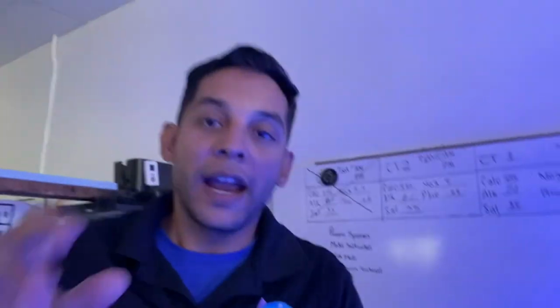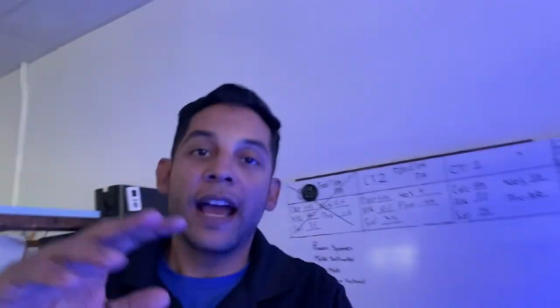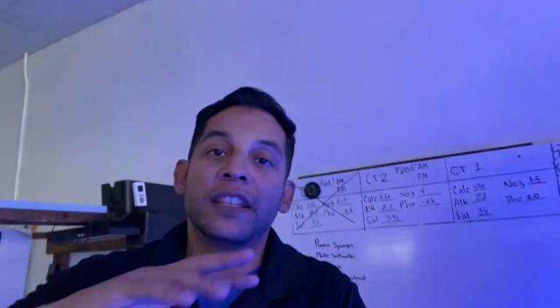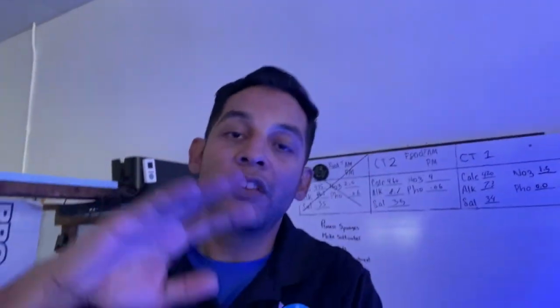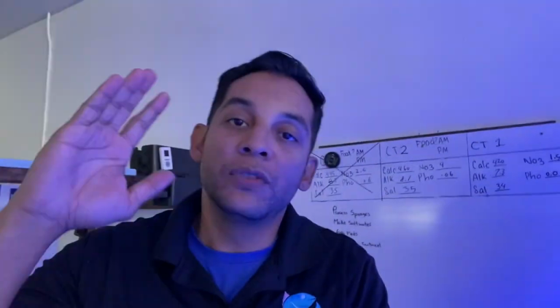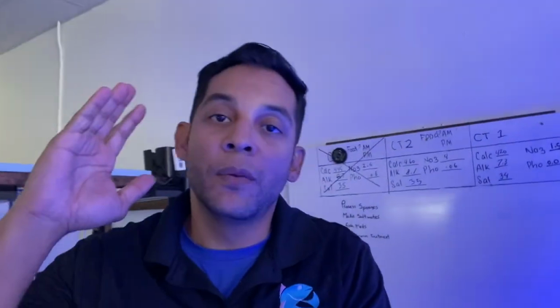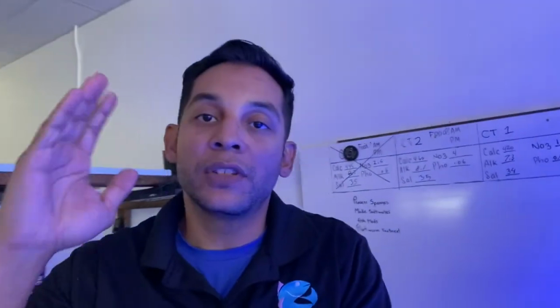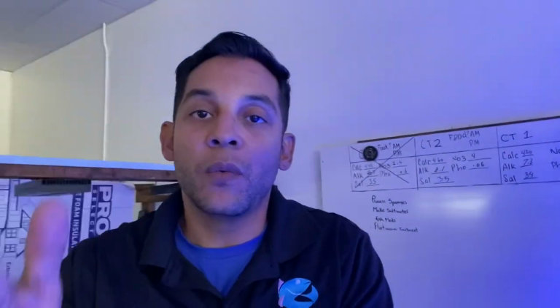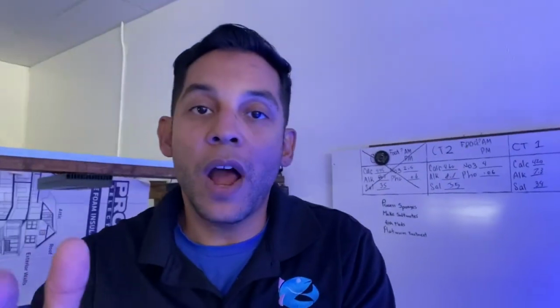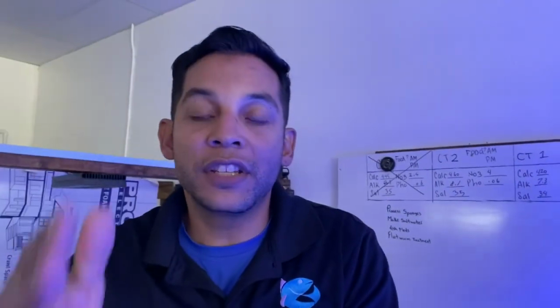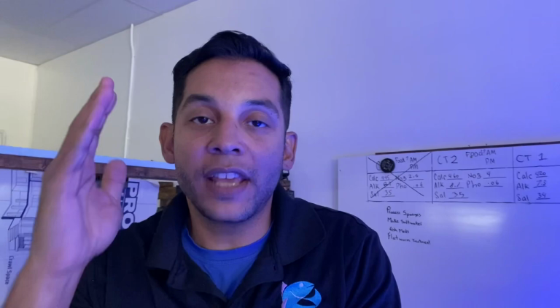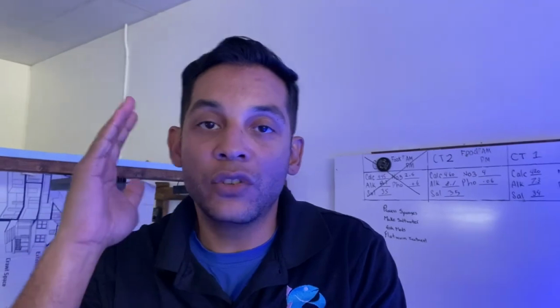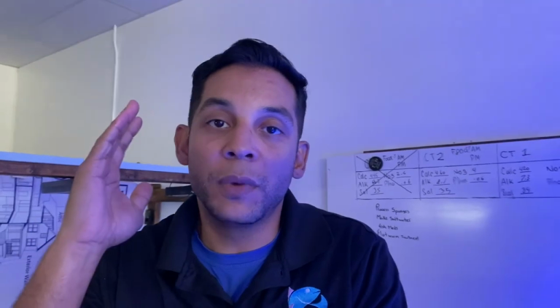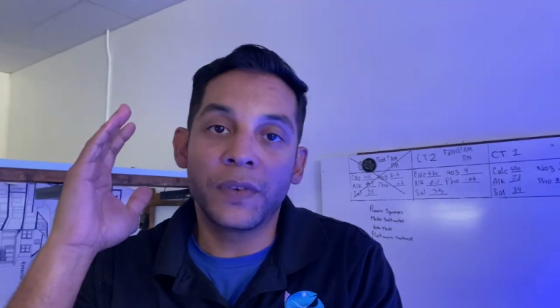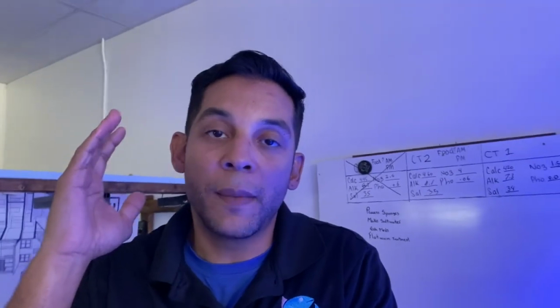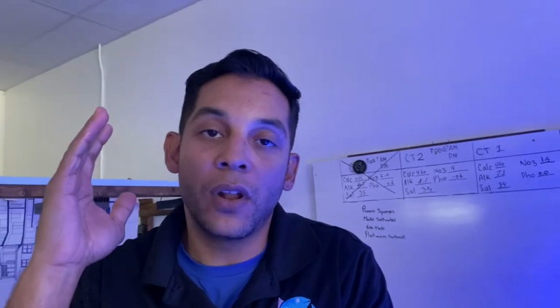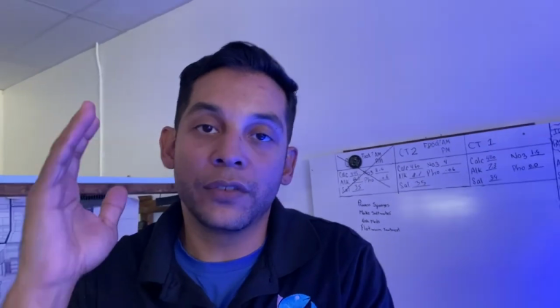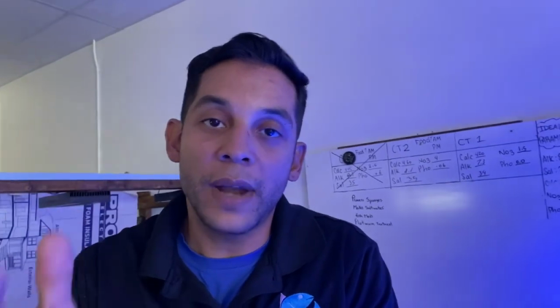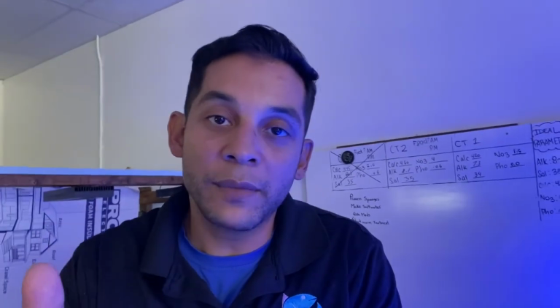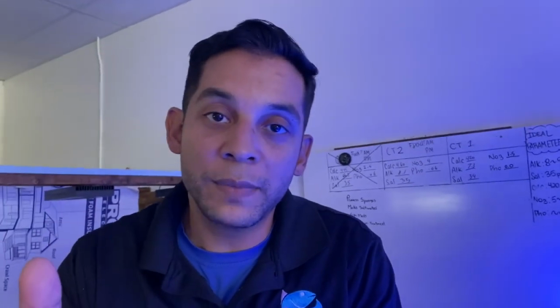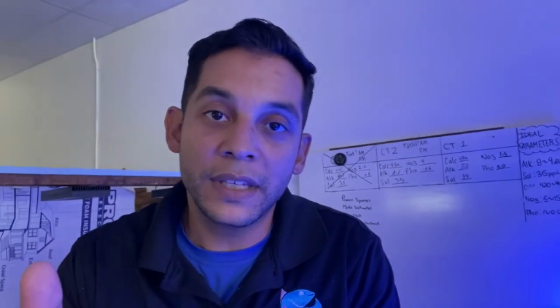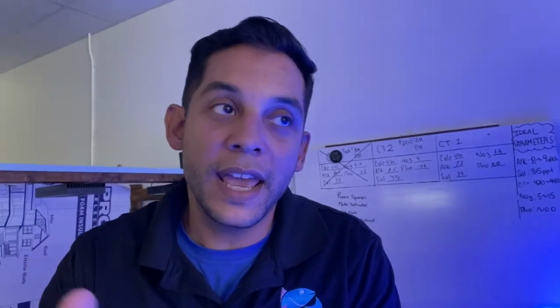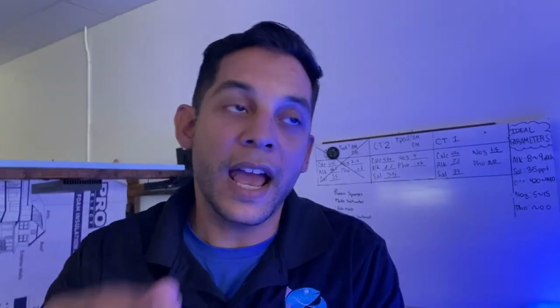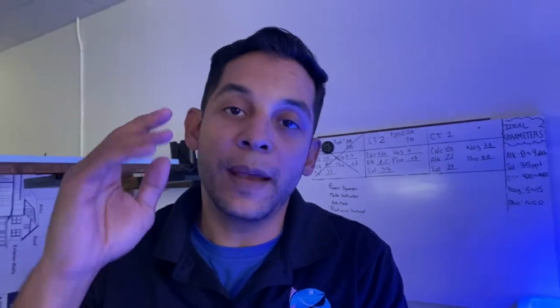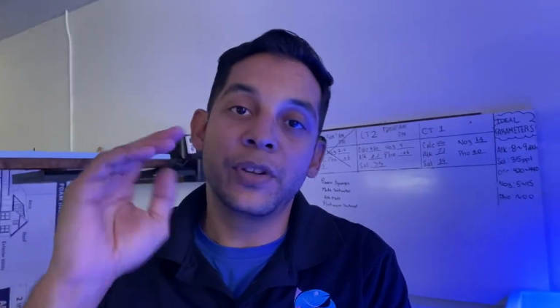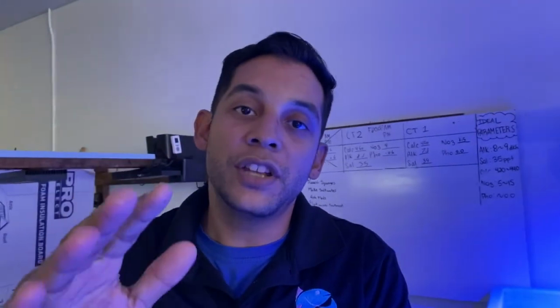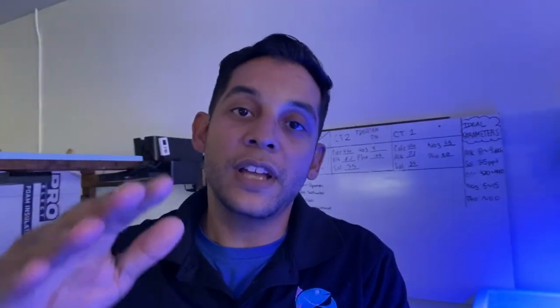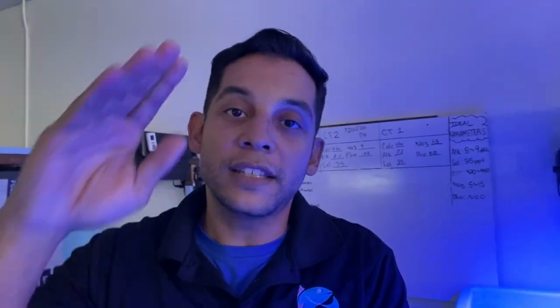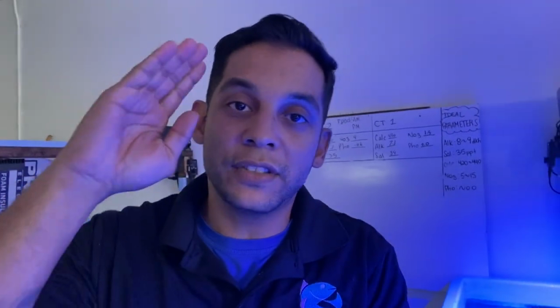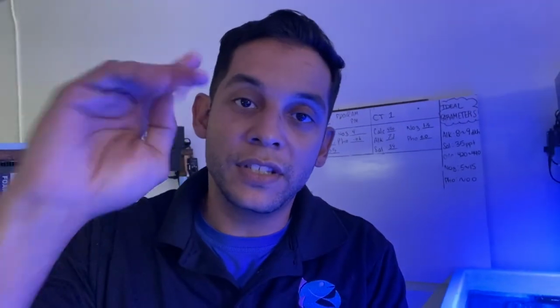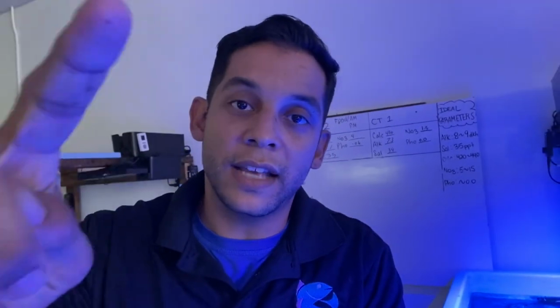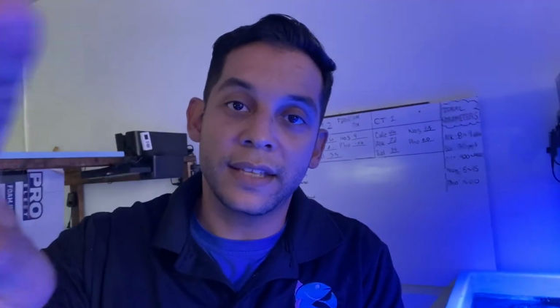All right guys, thank you so much for watching. Thank you so much for coming along the ride with me today. I appreciate you guys — I'll see you next time.